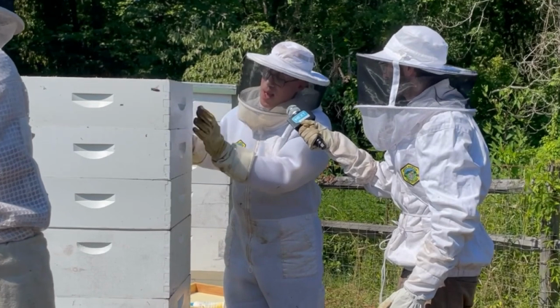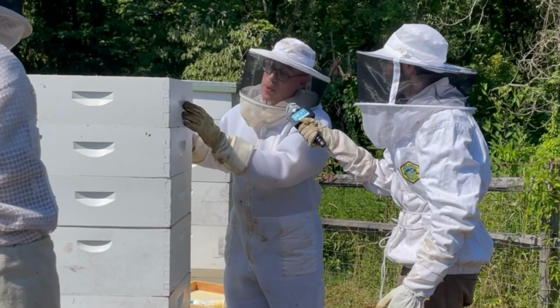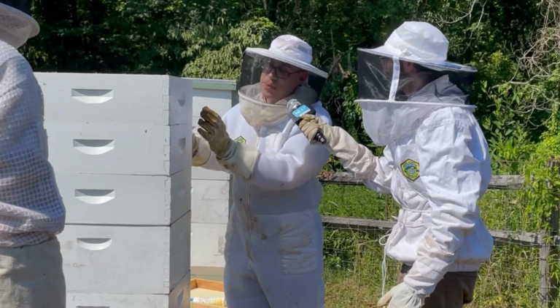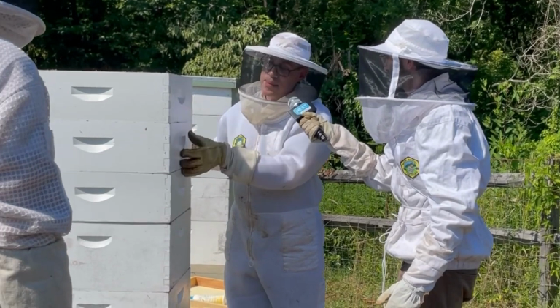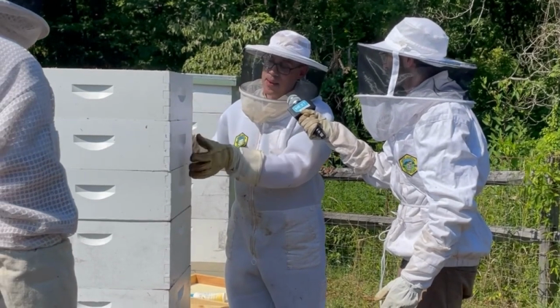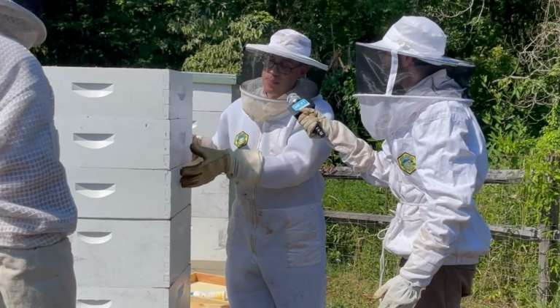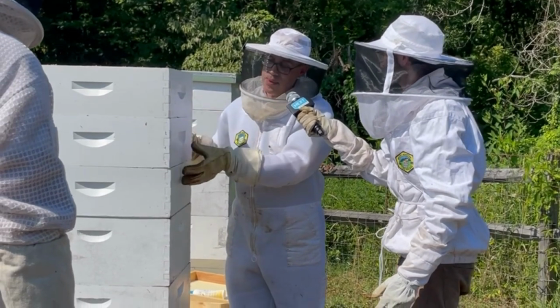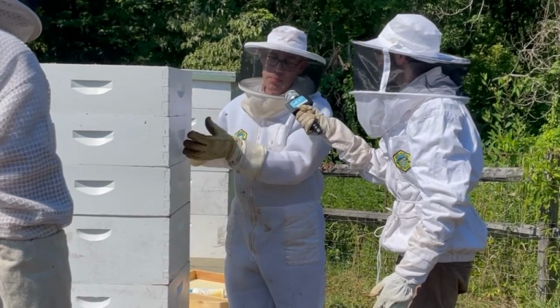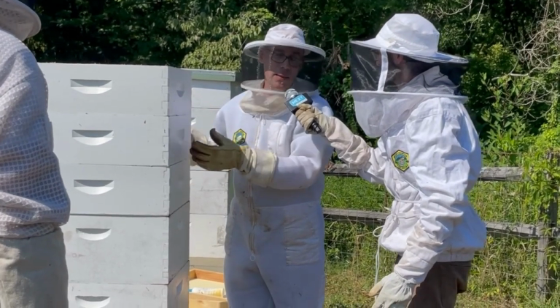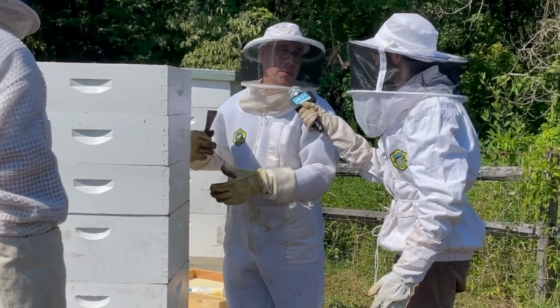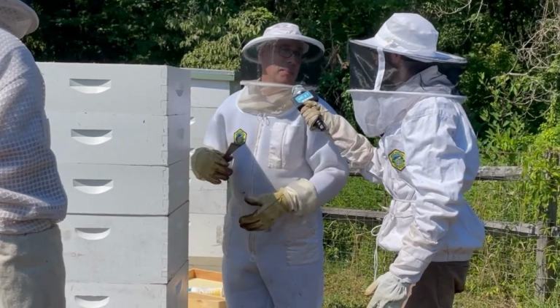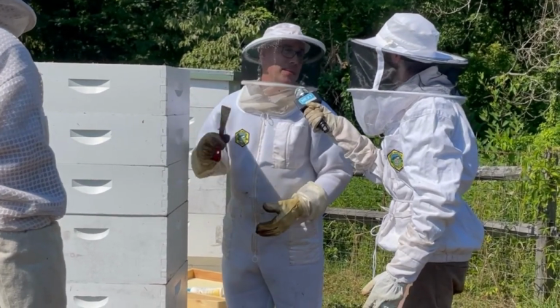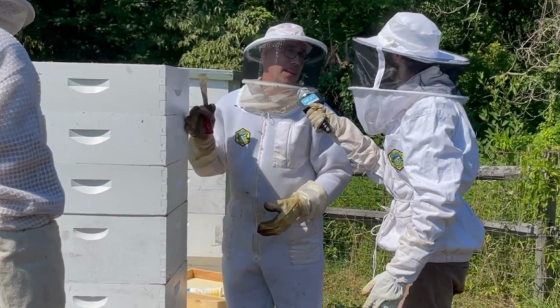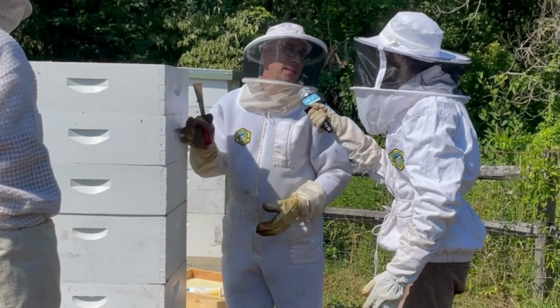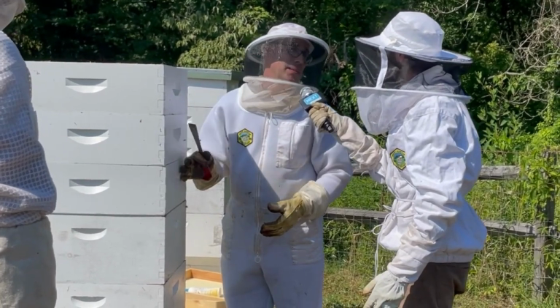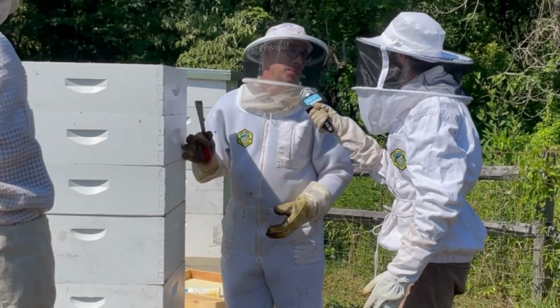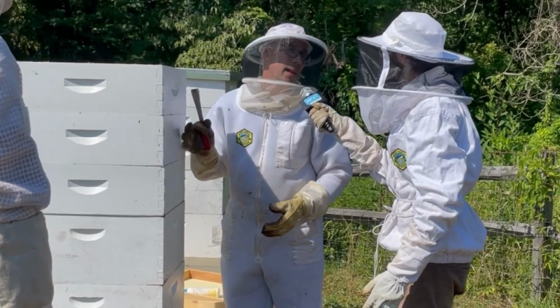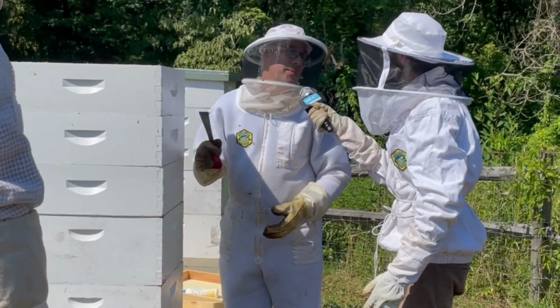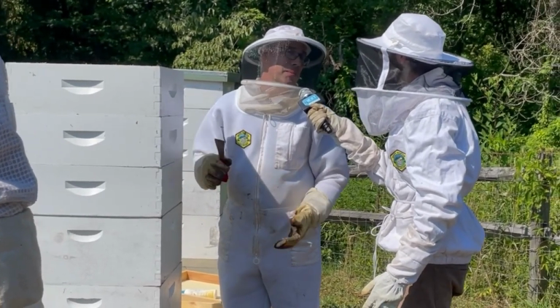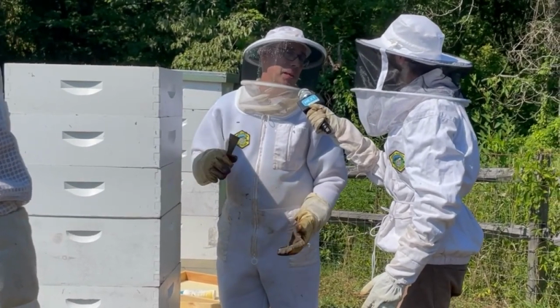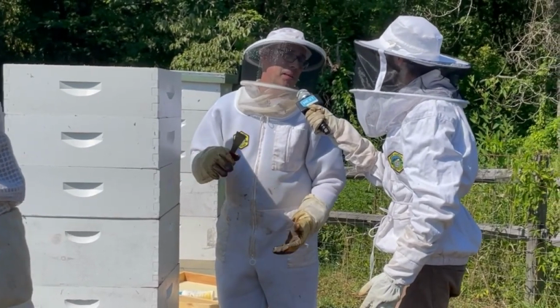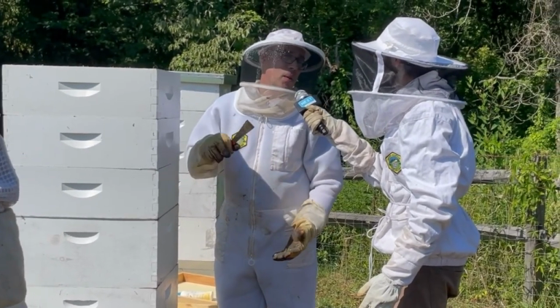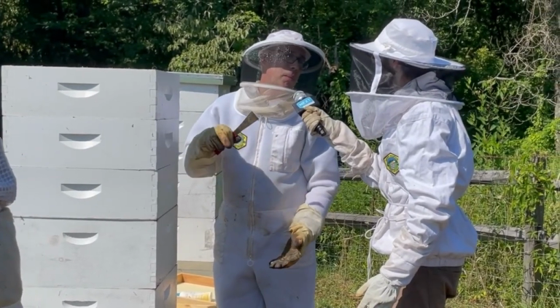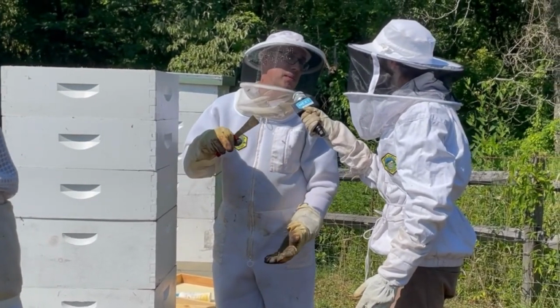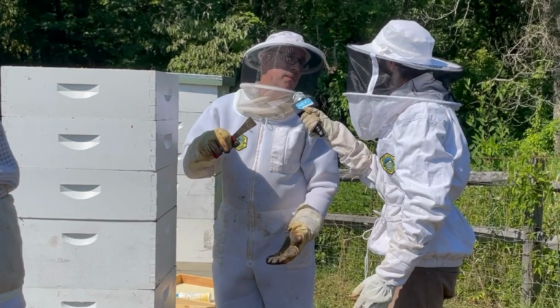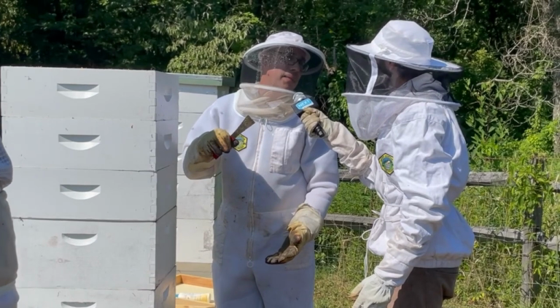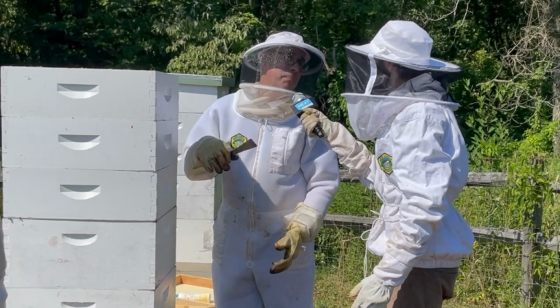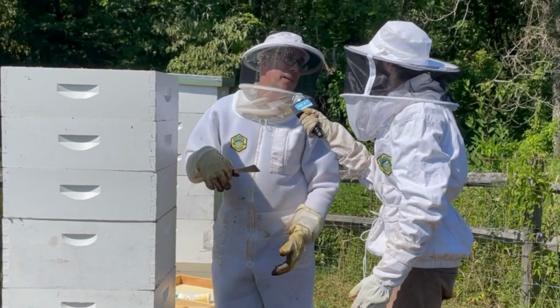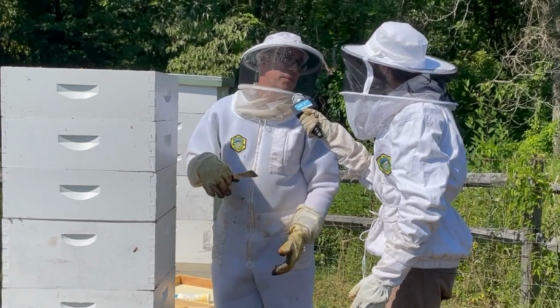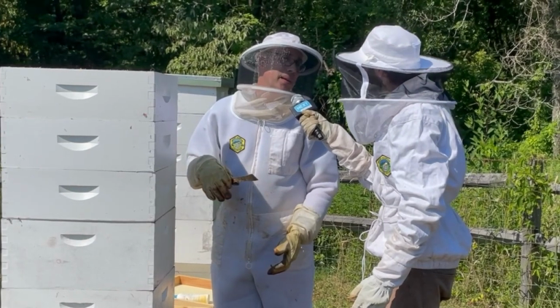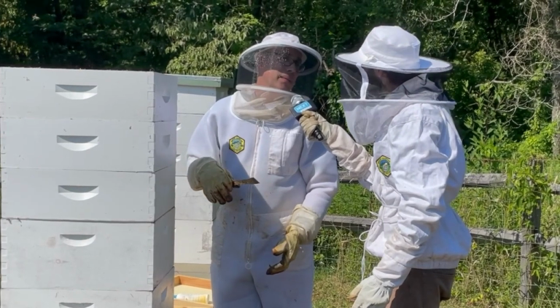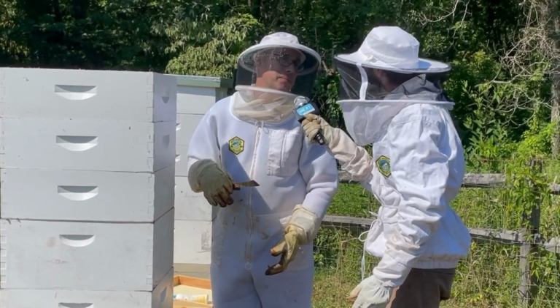Once I take it off, there could be 50 pounds of honey in just this one hive, which would be almost a five-gallon bucket full of honey.